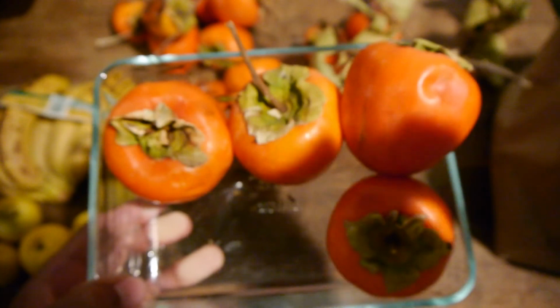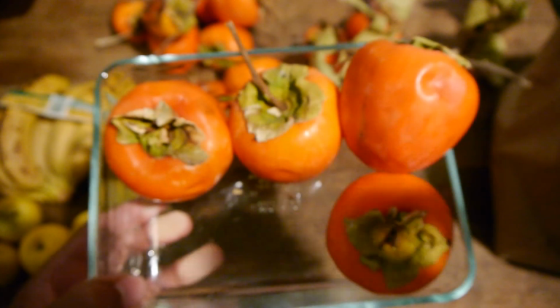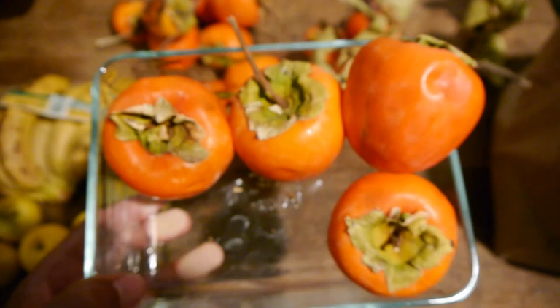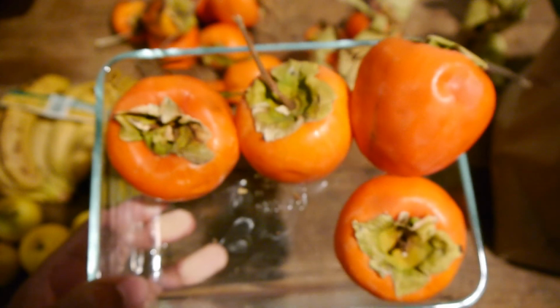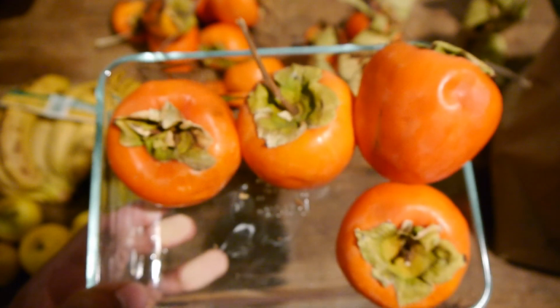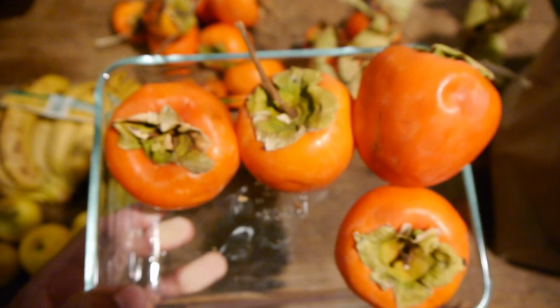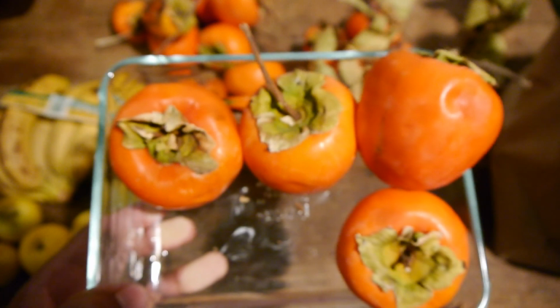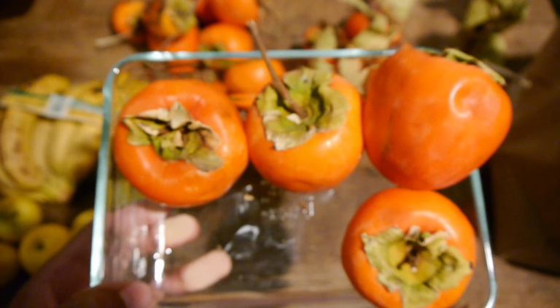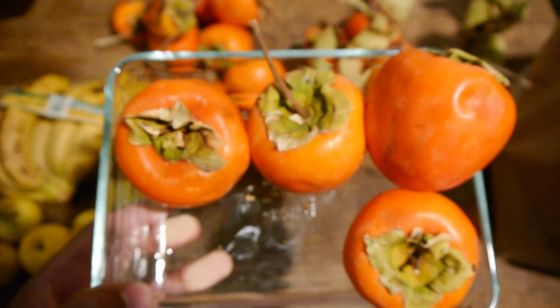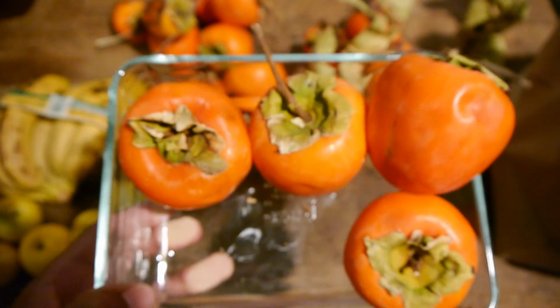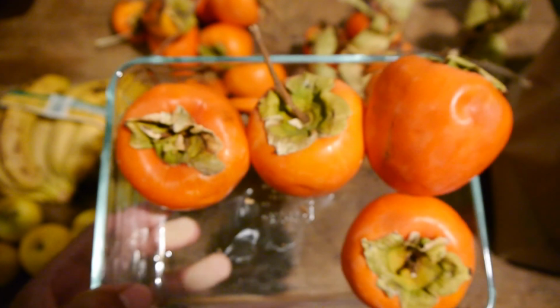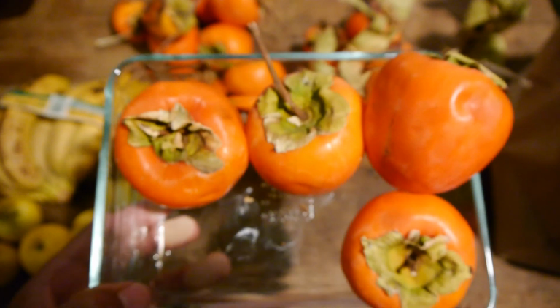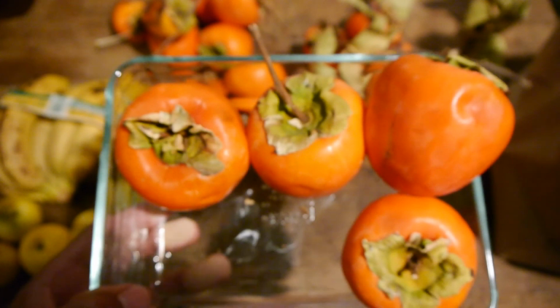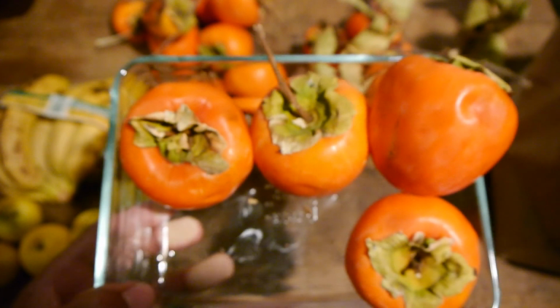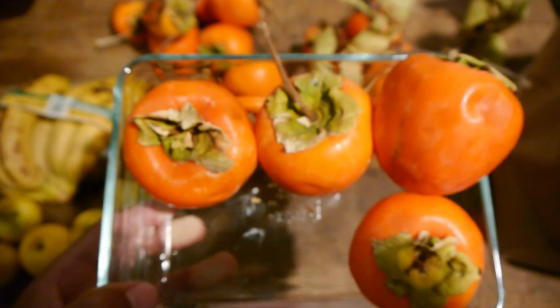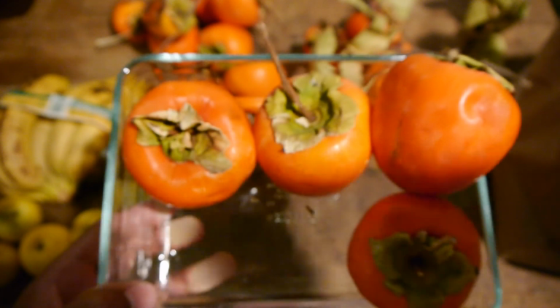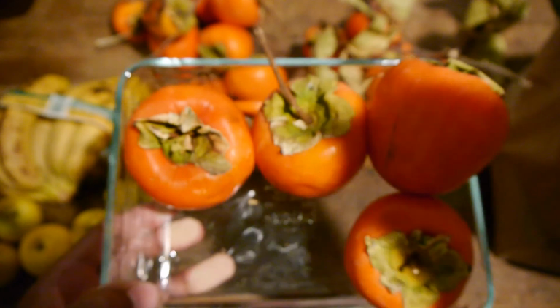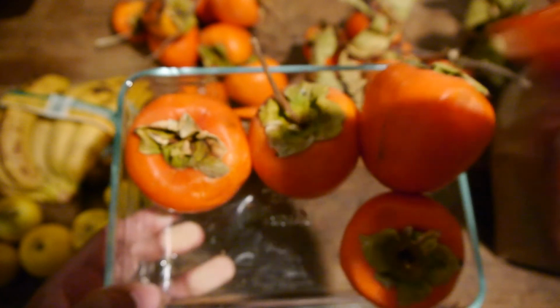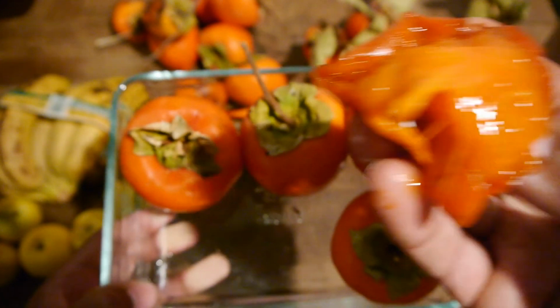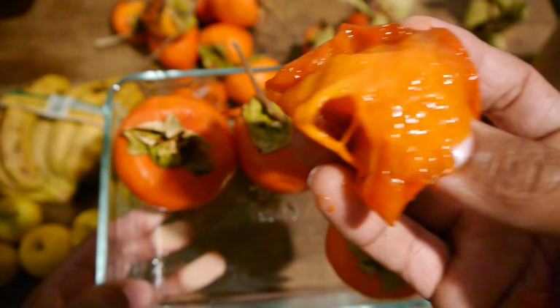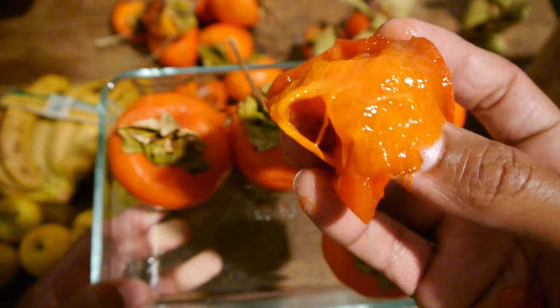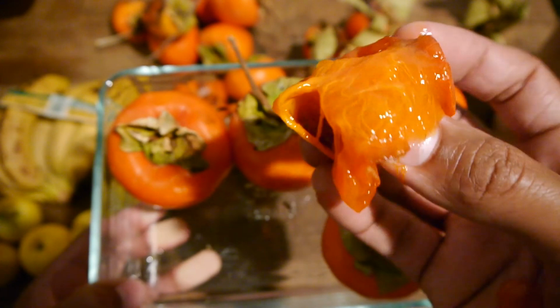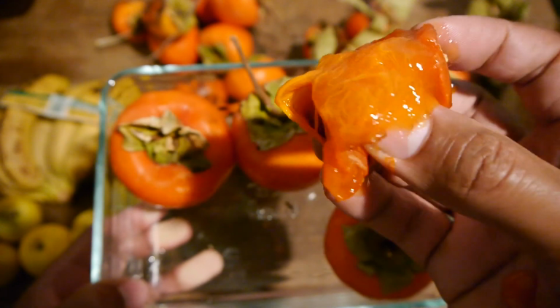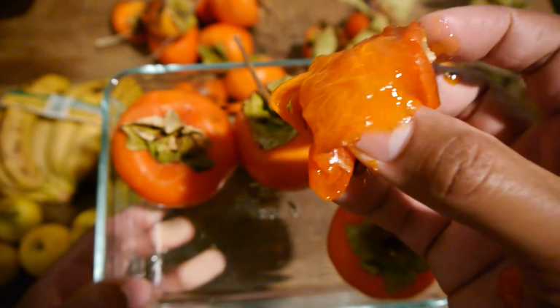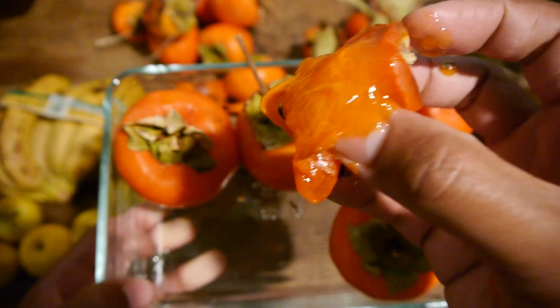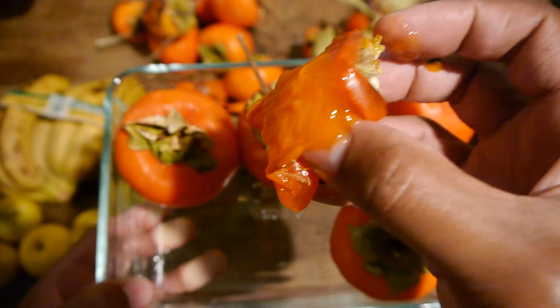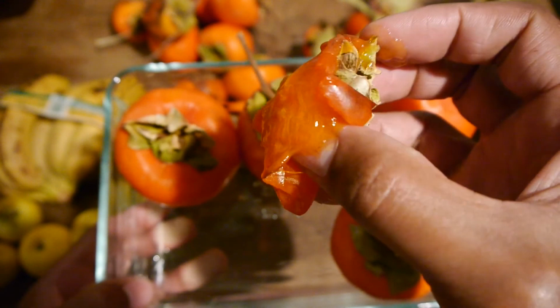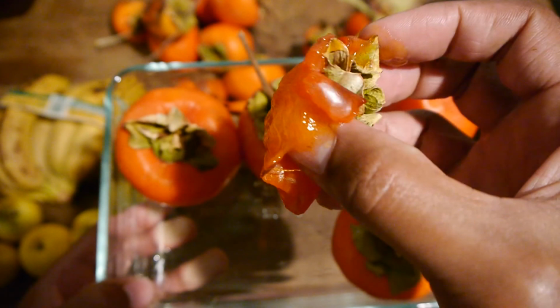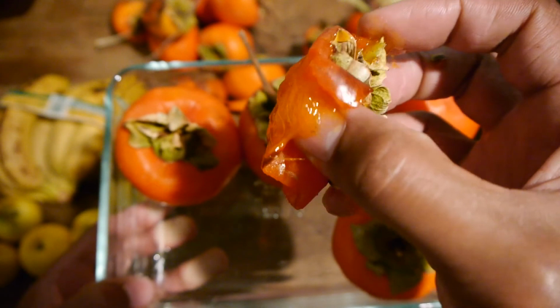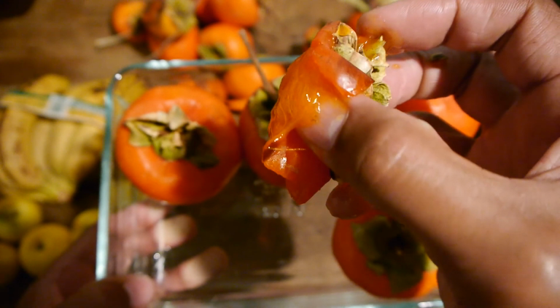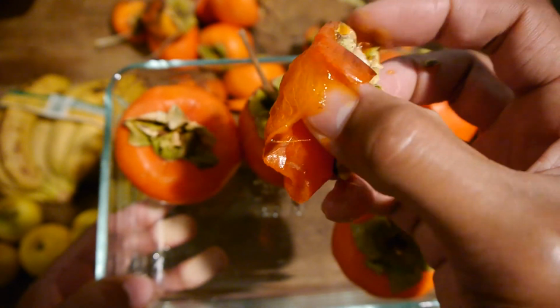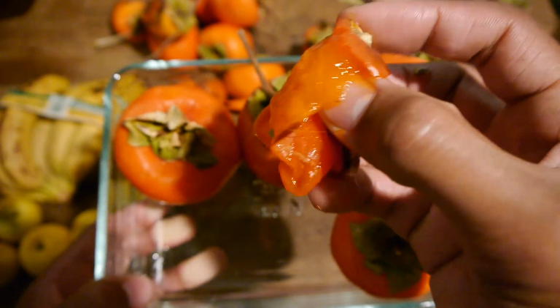The persimmons in the paper bag were way more ripe and sweet, so use this experiment to ripen fruit faster.